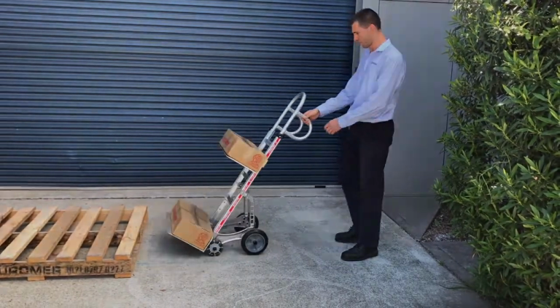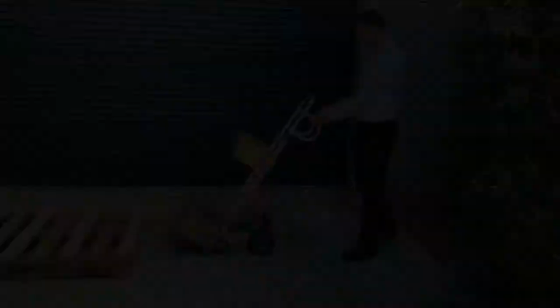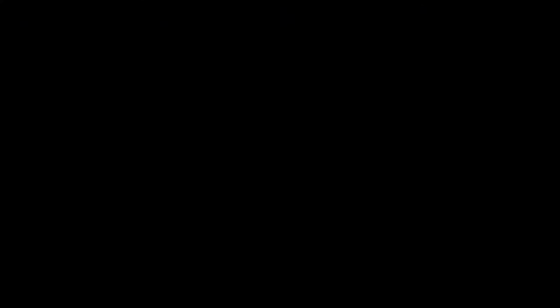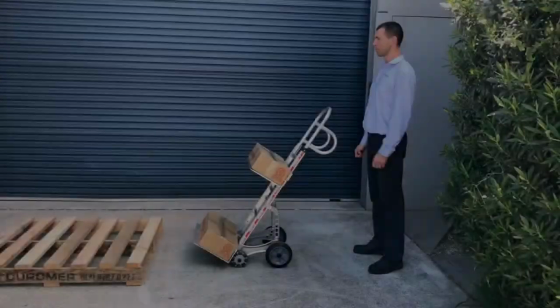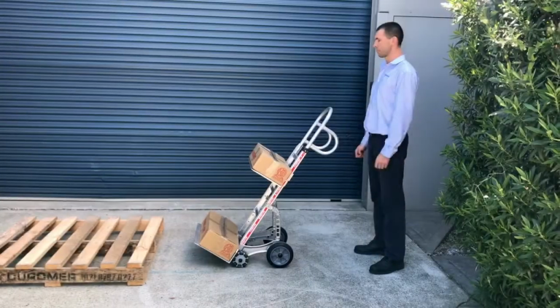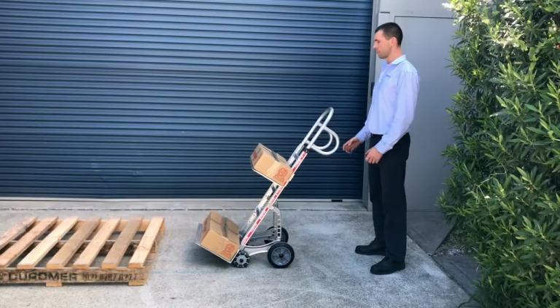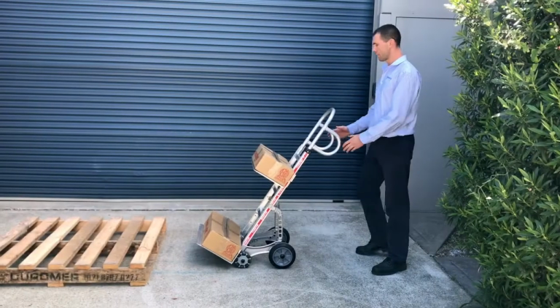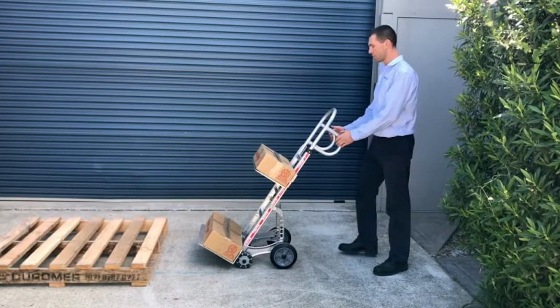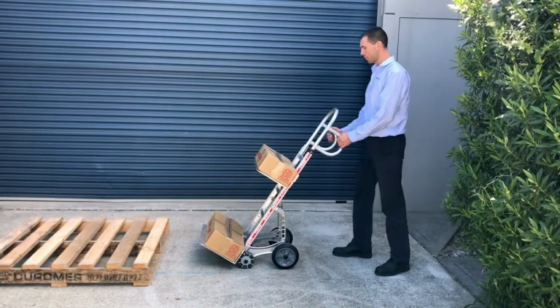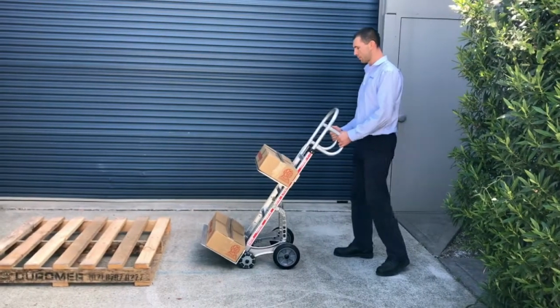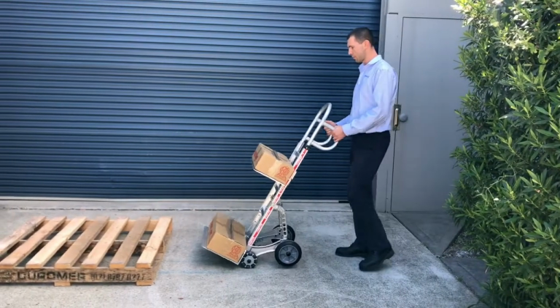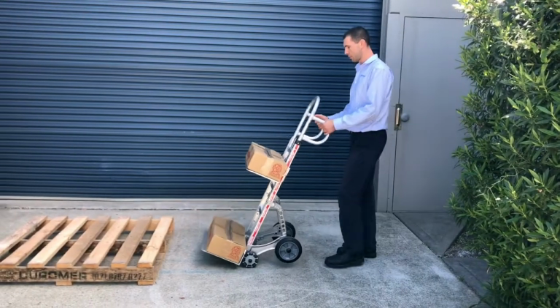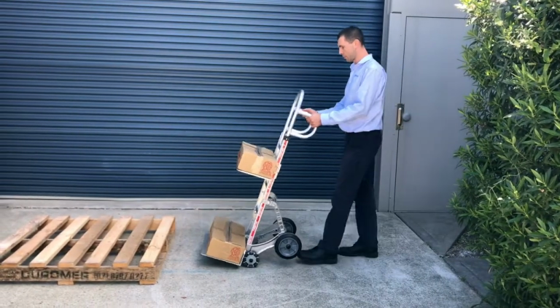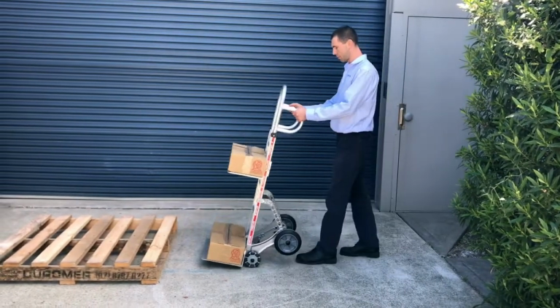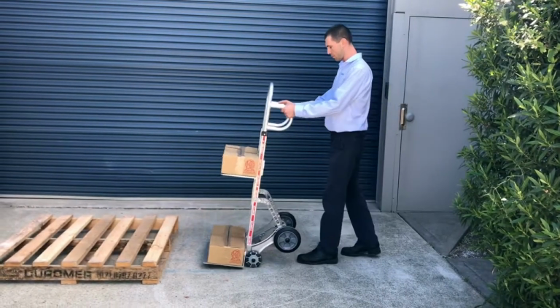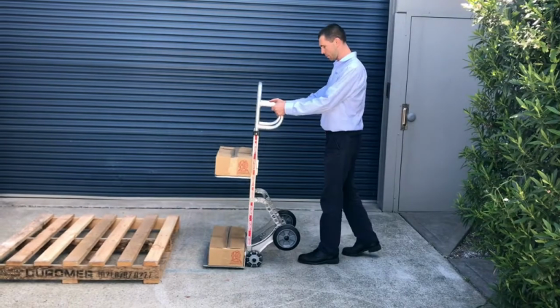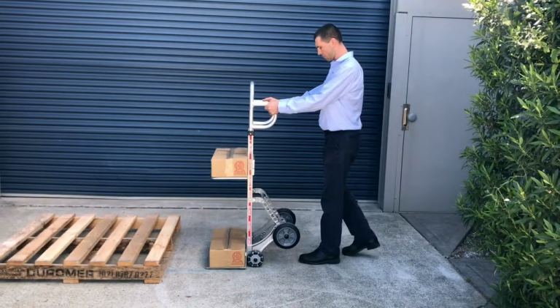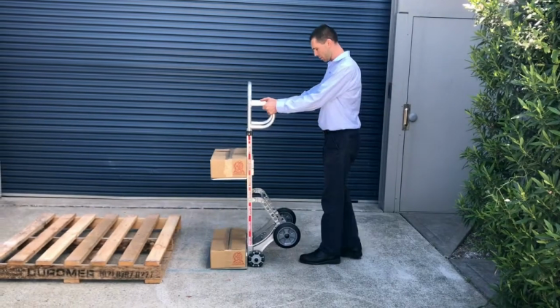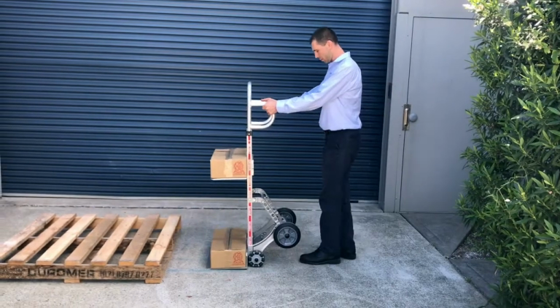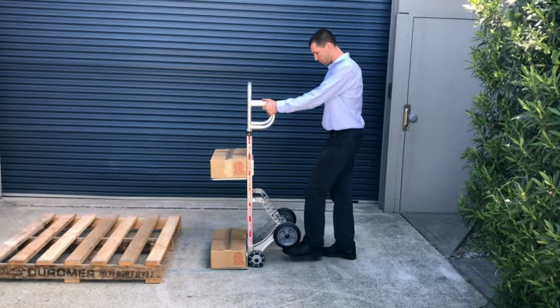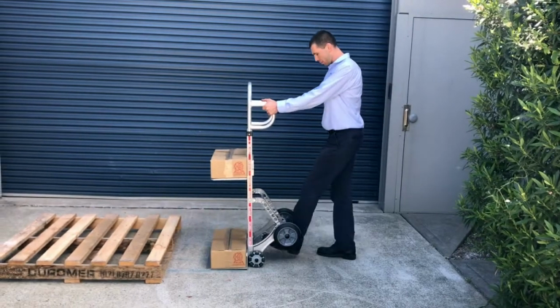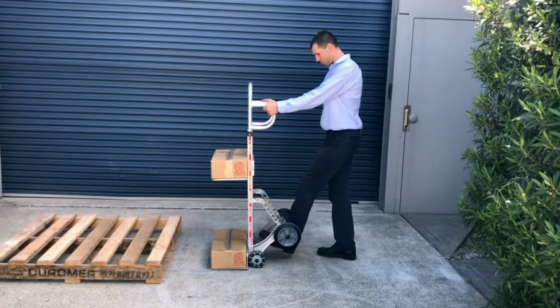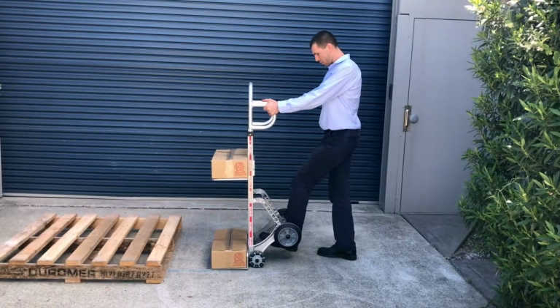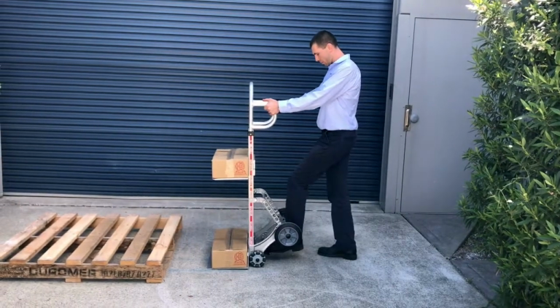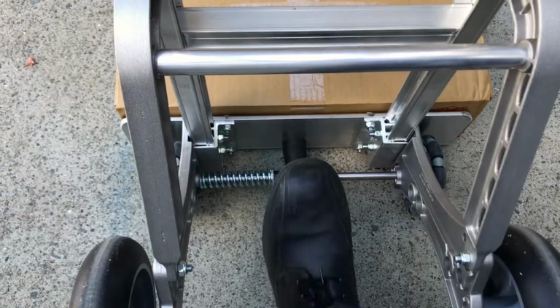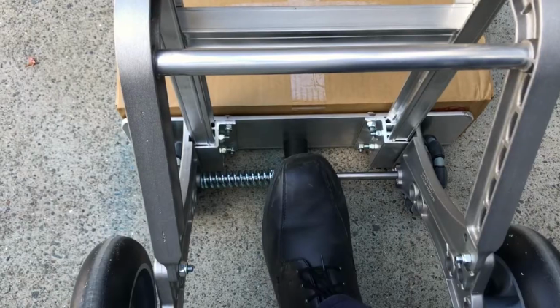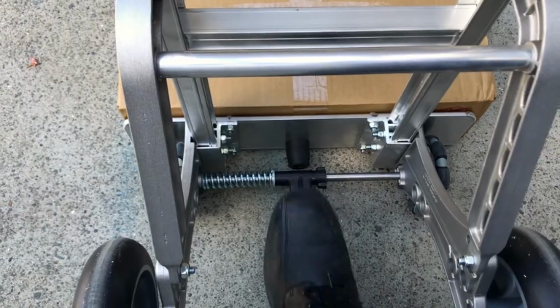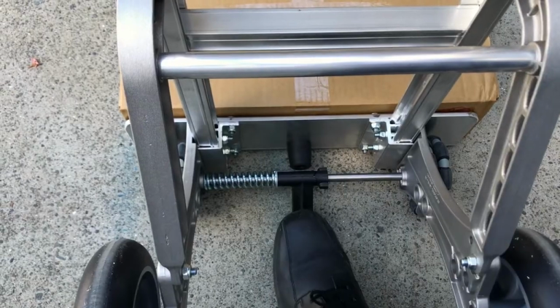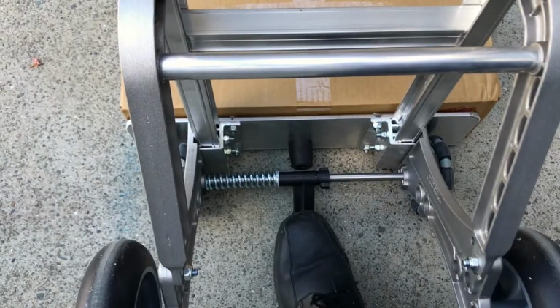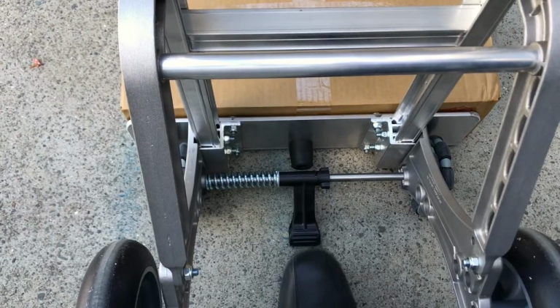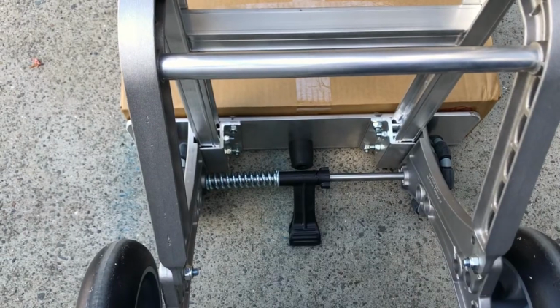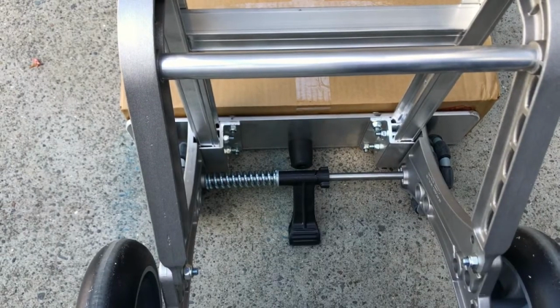When you're done with your job, put the truck in an upright position and secure it with a kickstand.